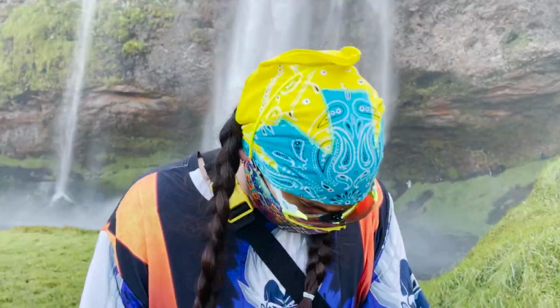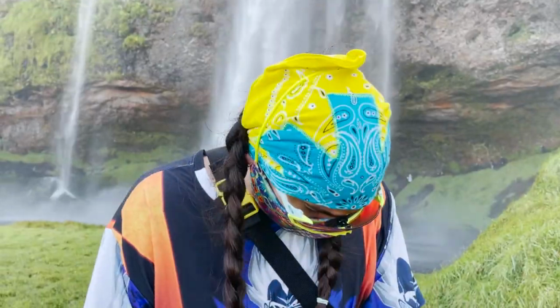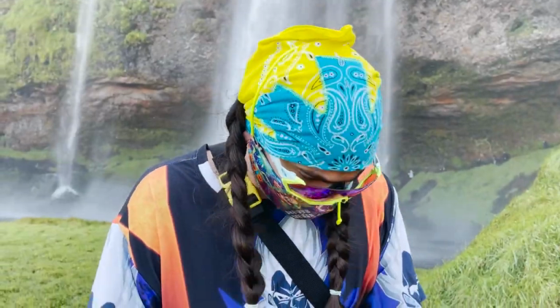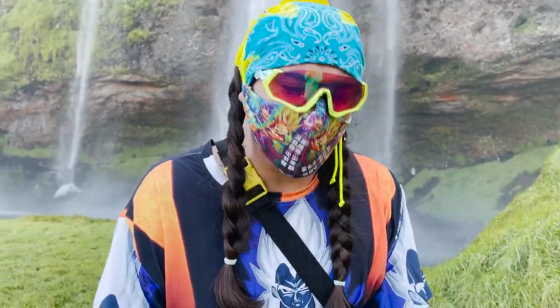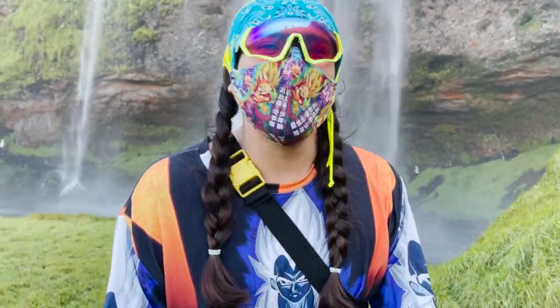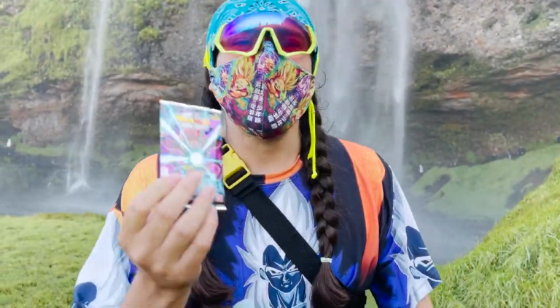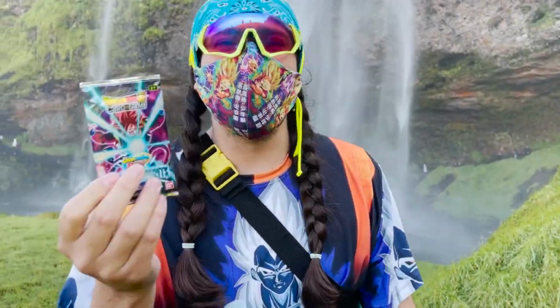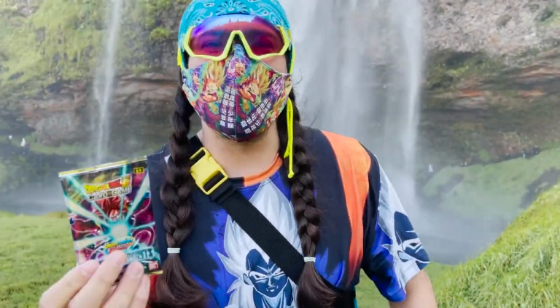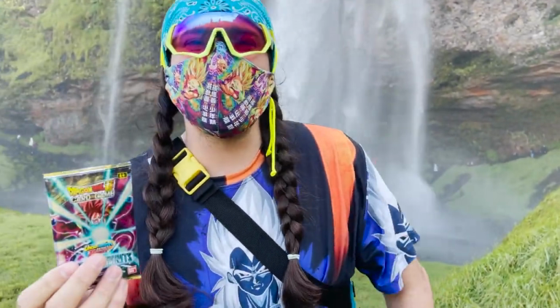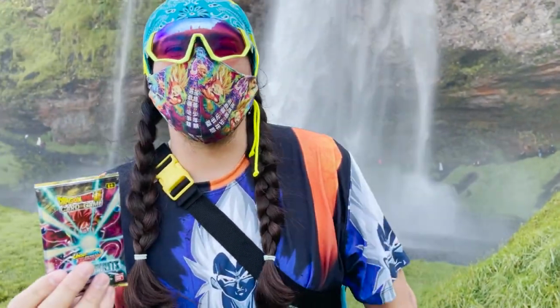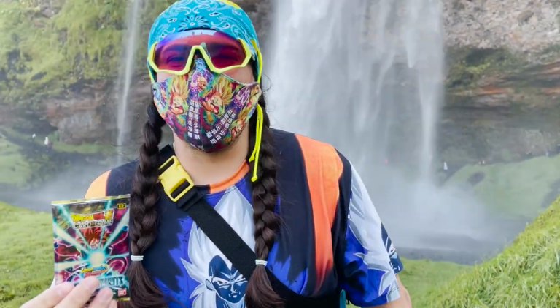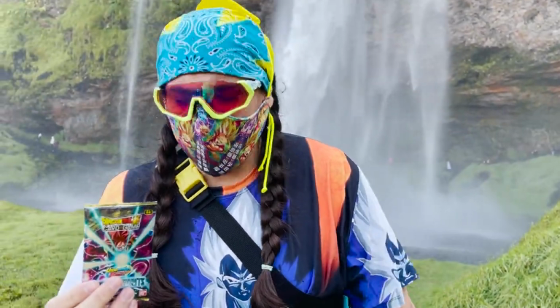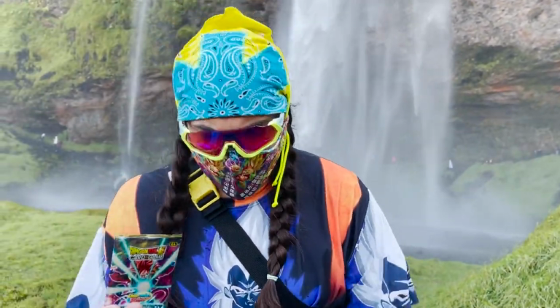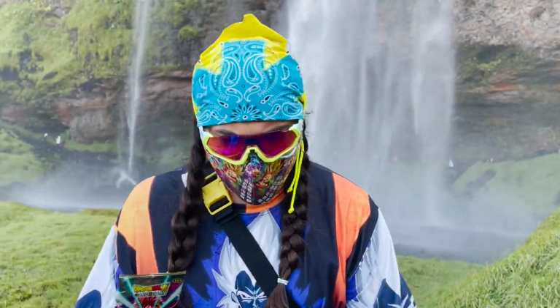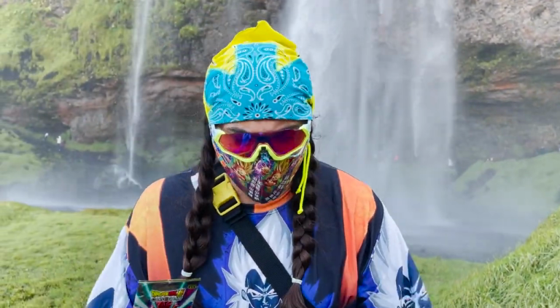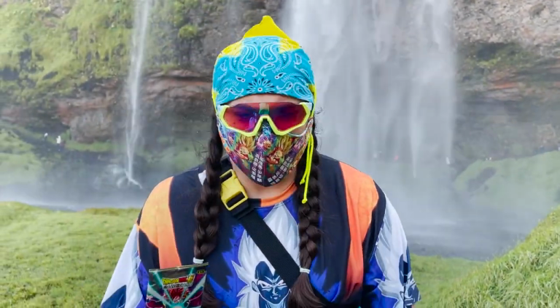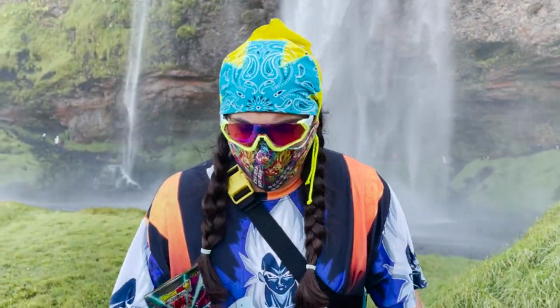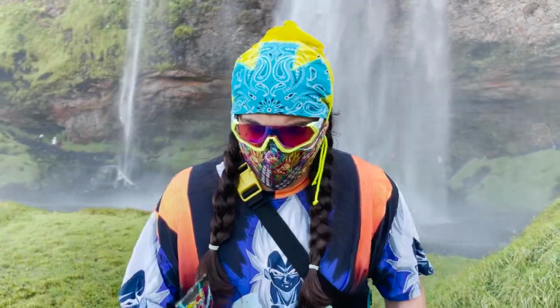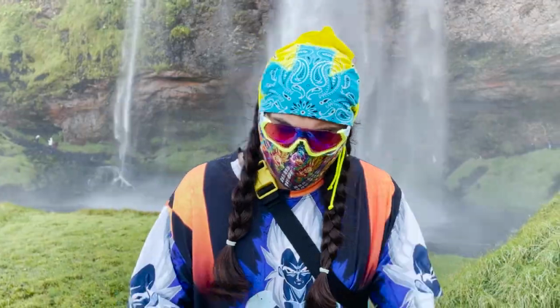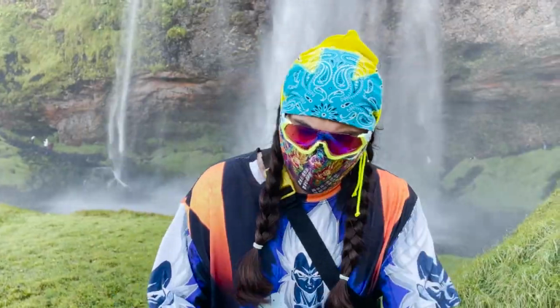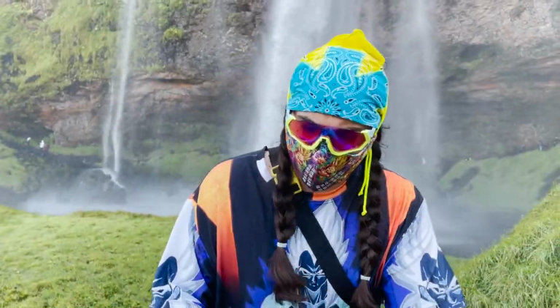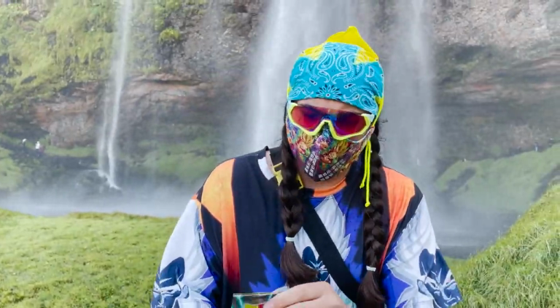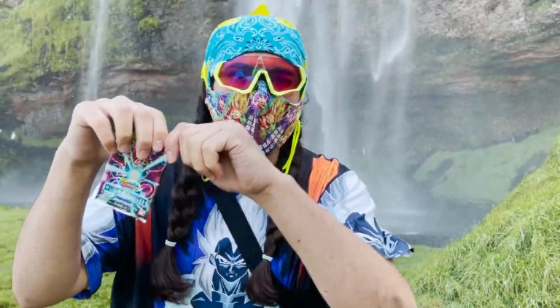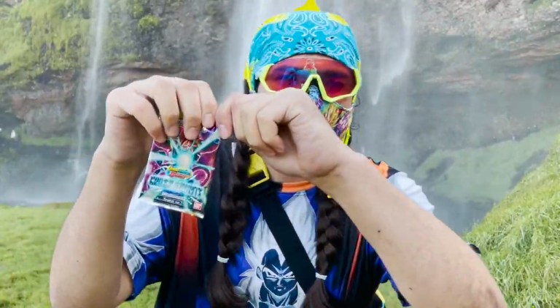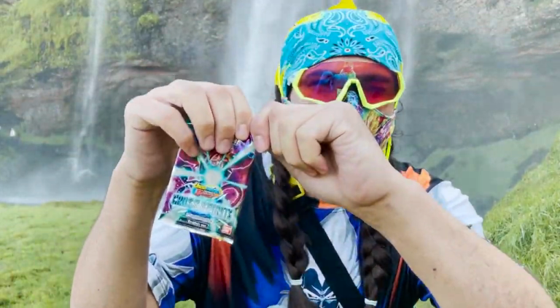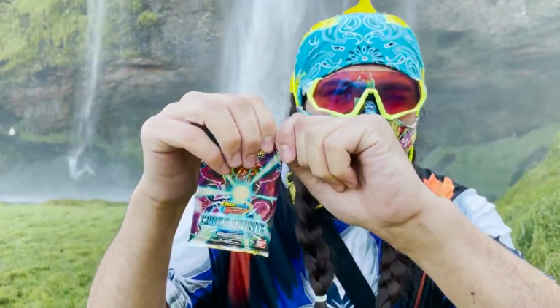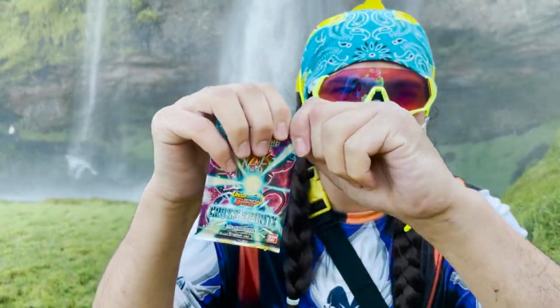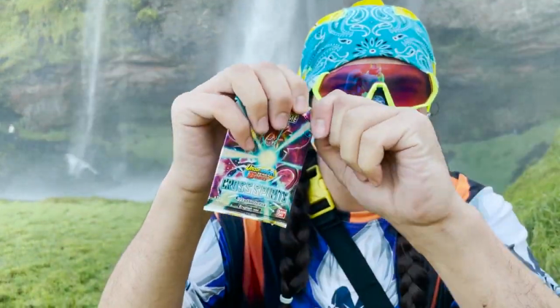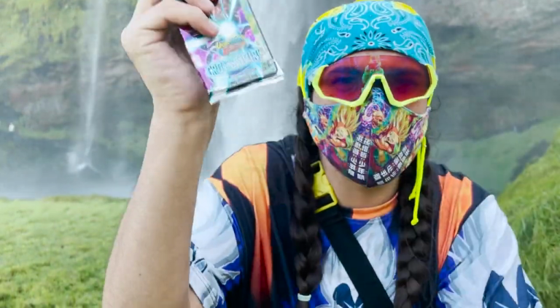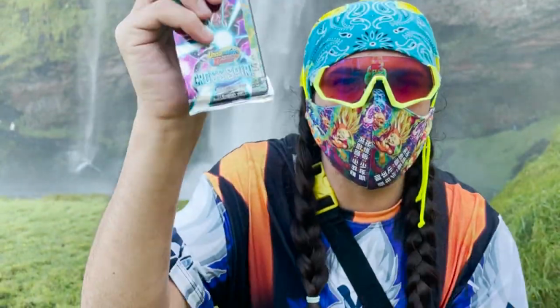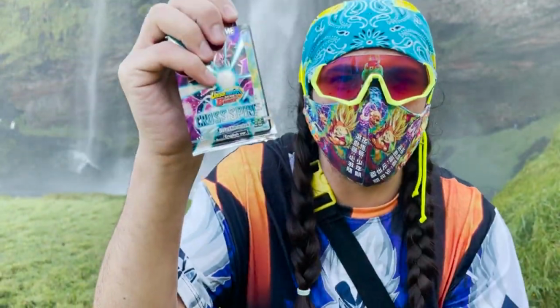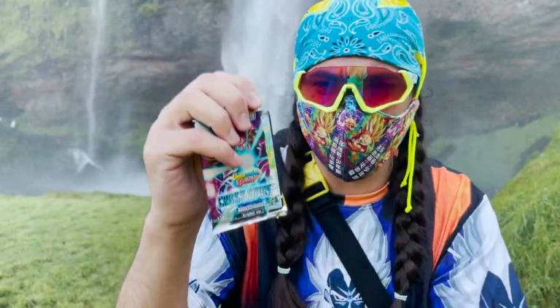And hopefully, if we get a secret rare, it won't get covered in water during the Shrippum.